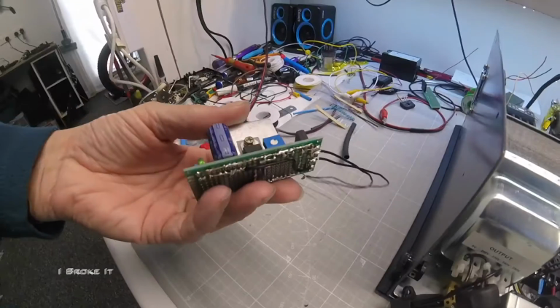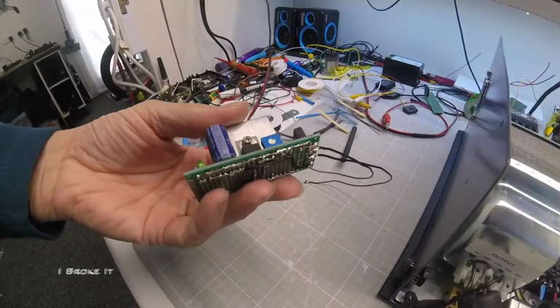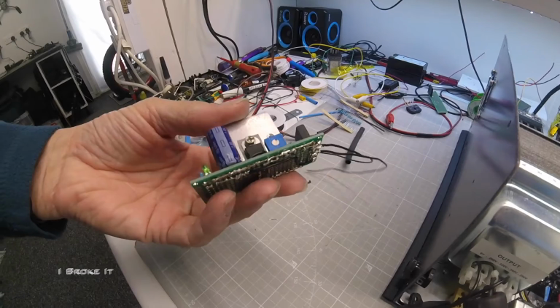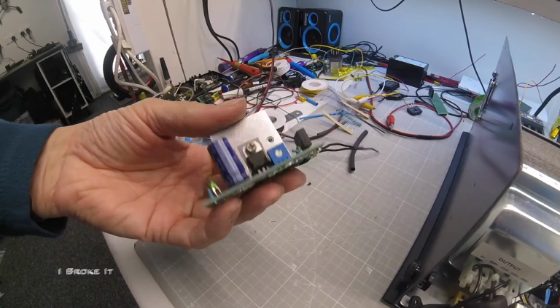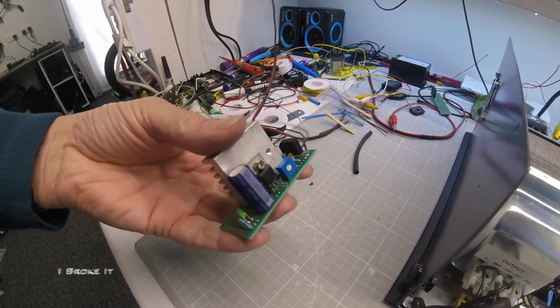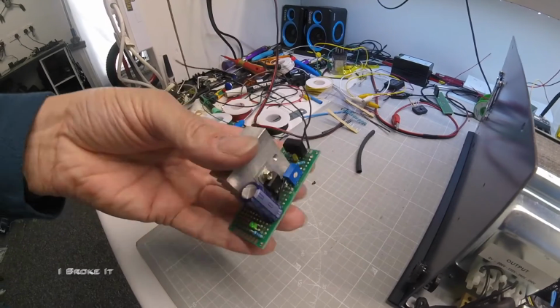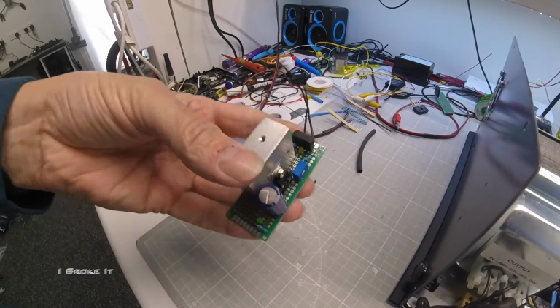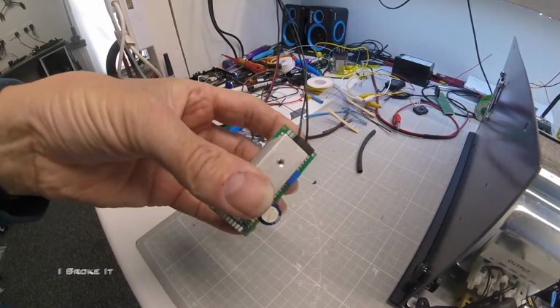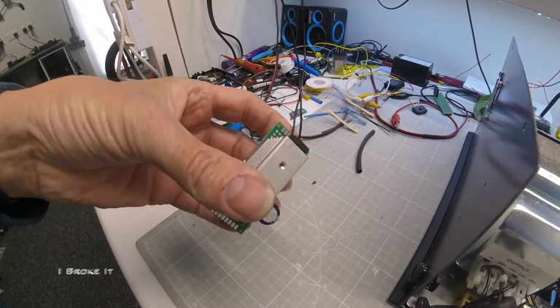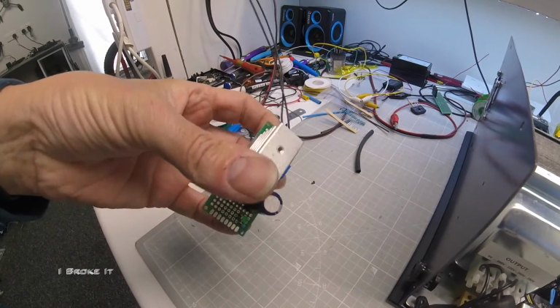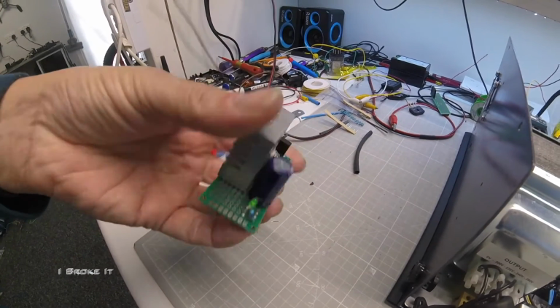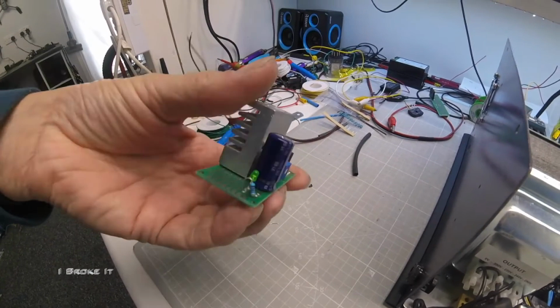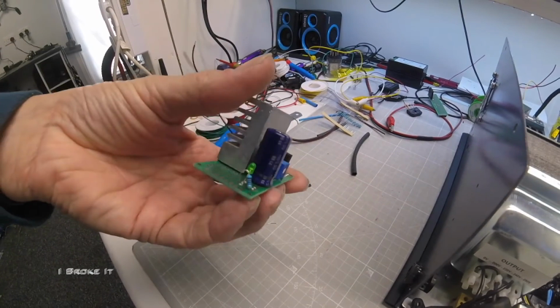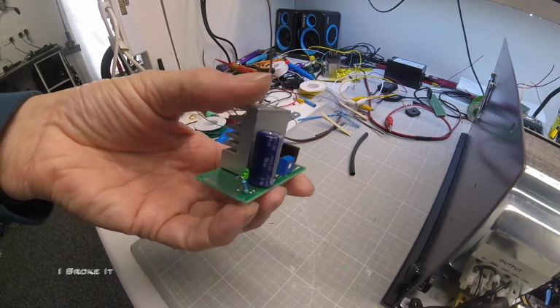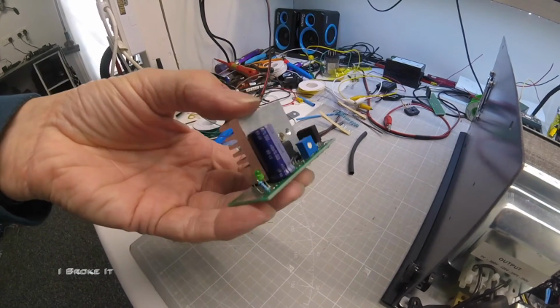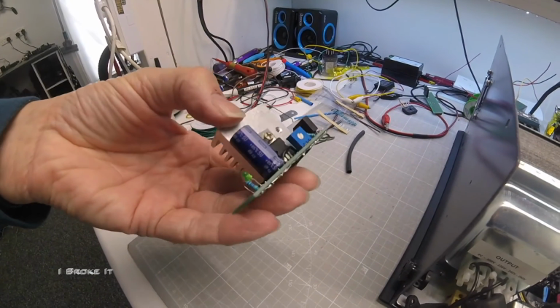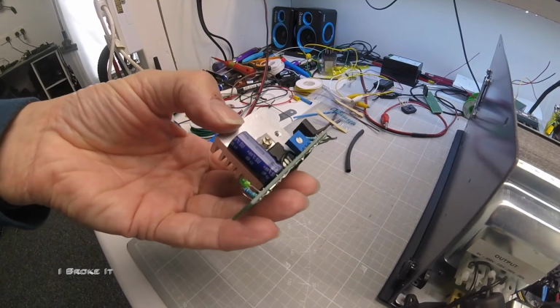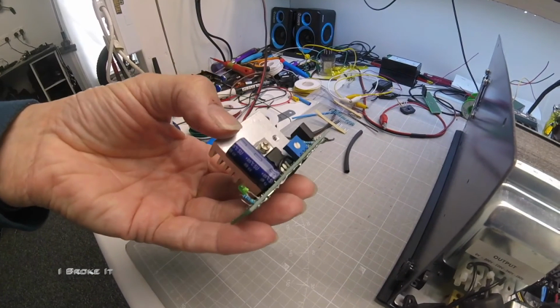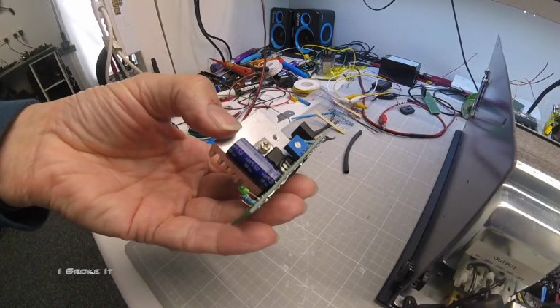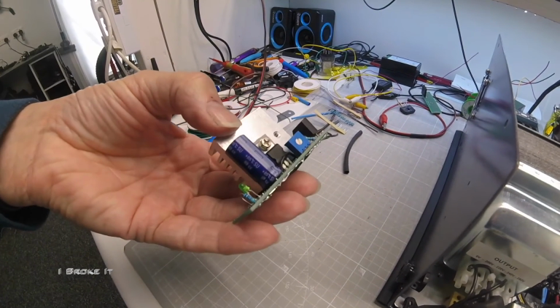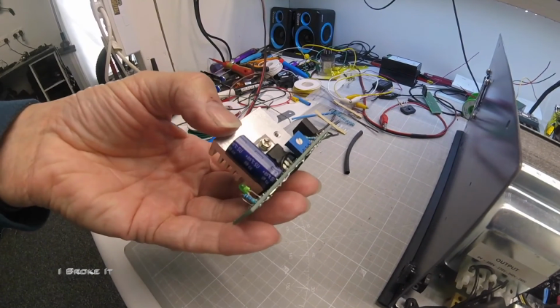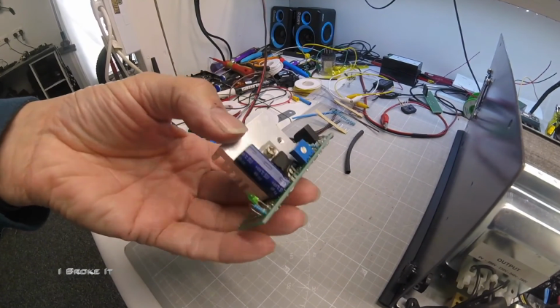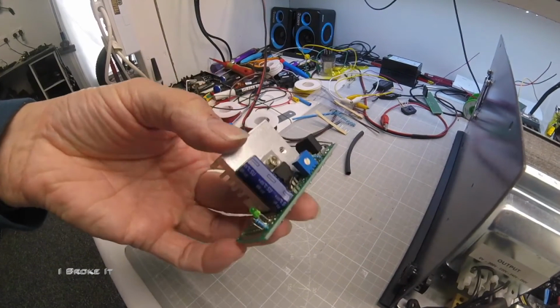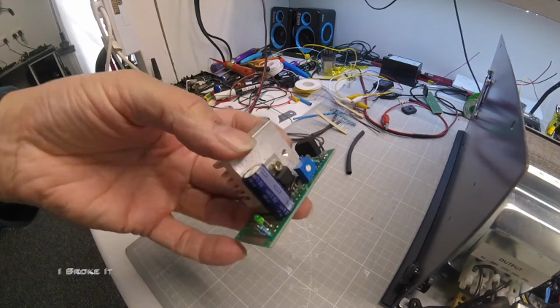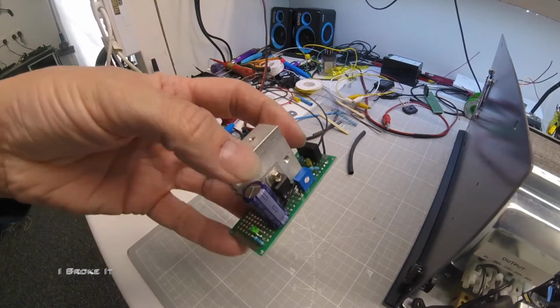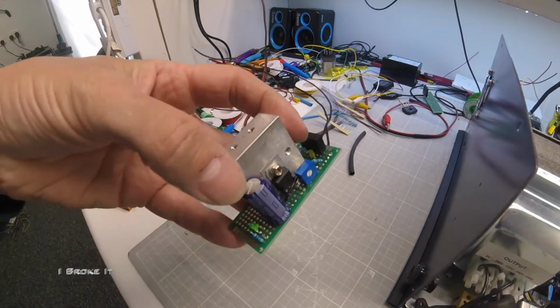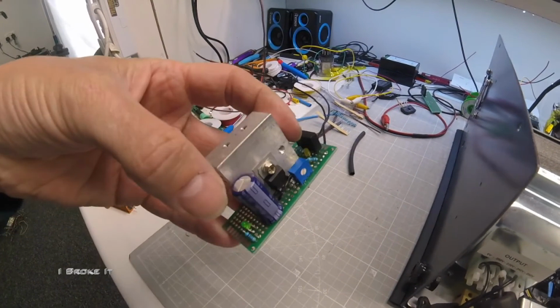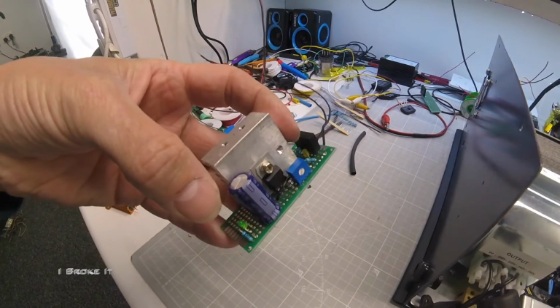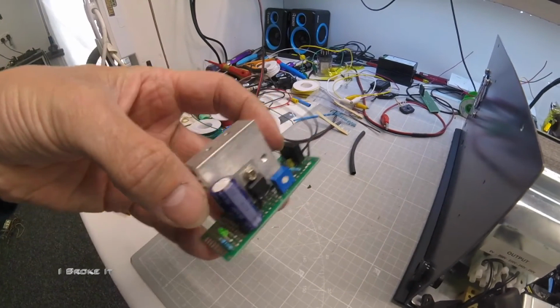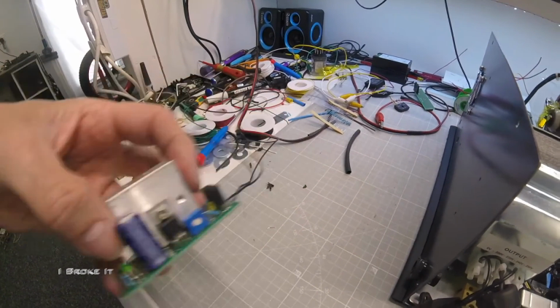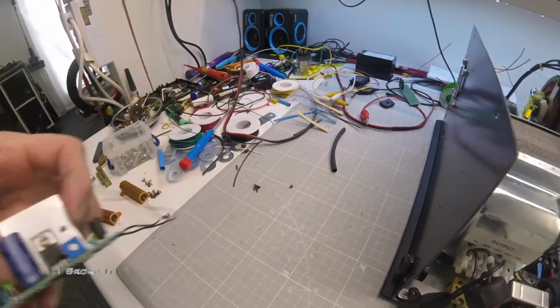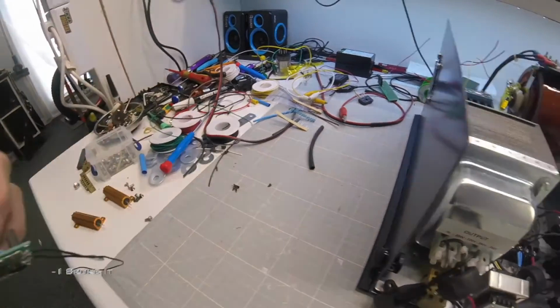This is a small voltage regulator and divider for the PCB and panel meters.